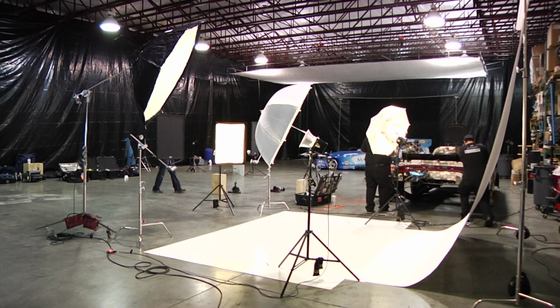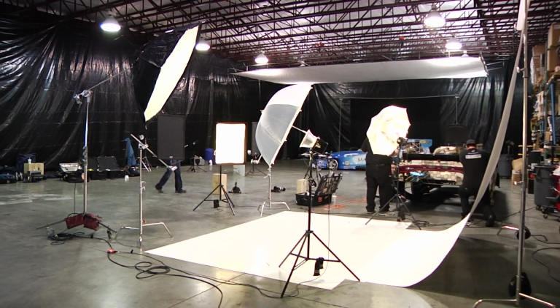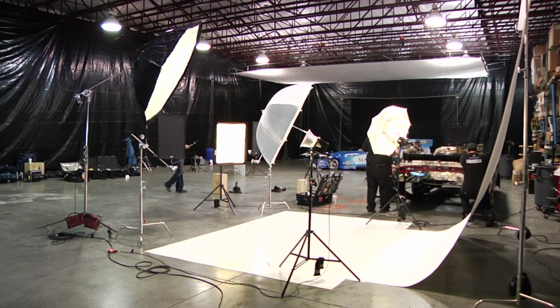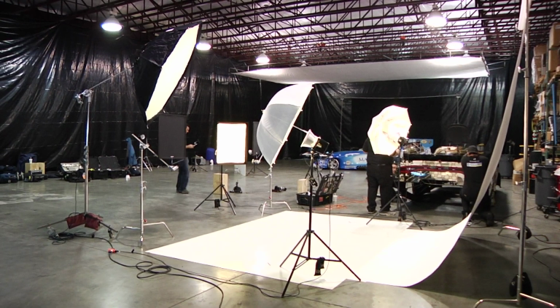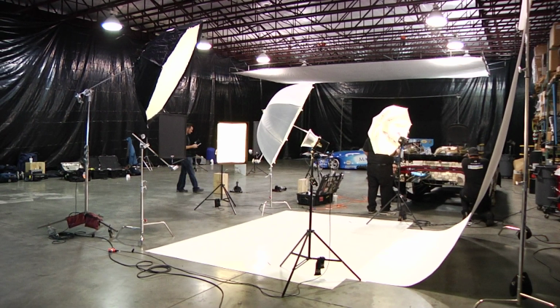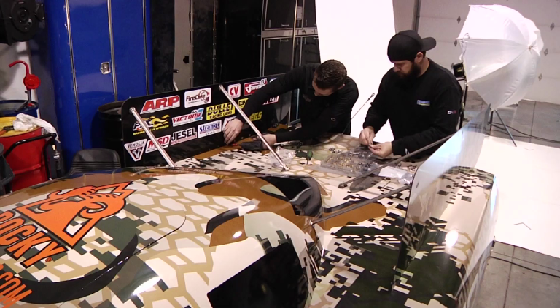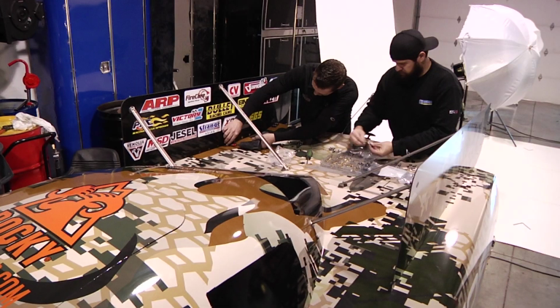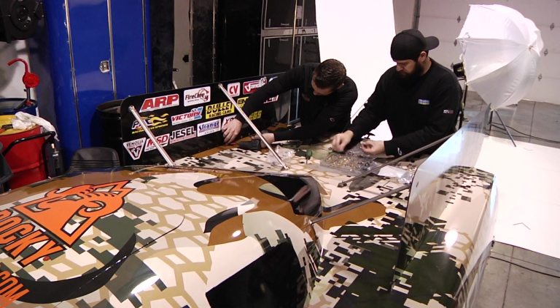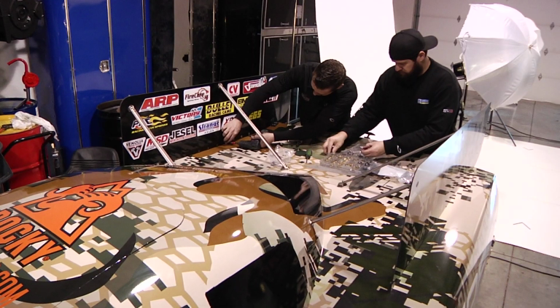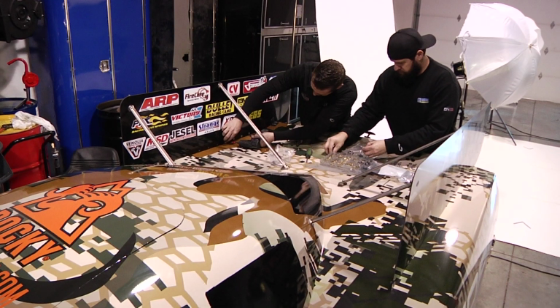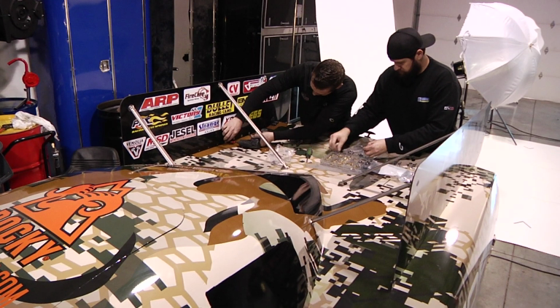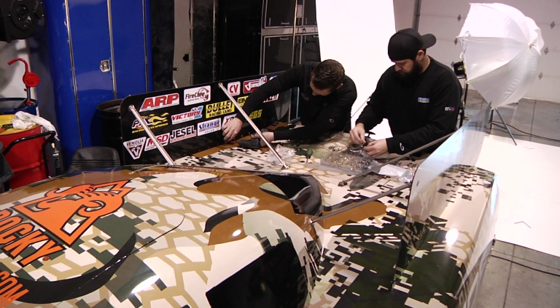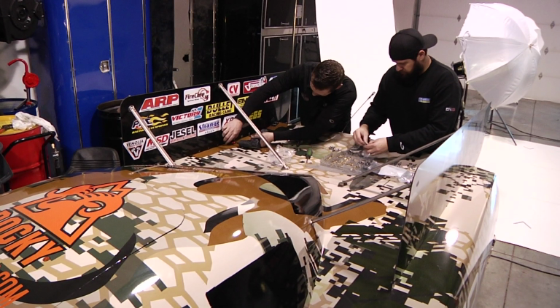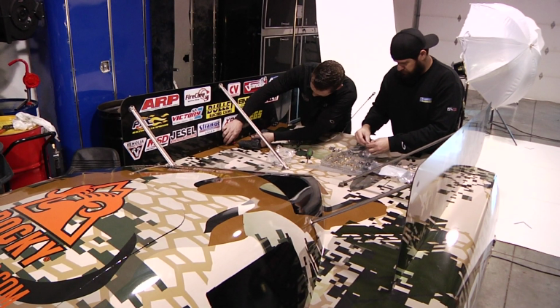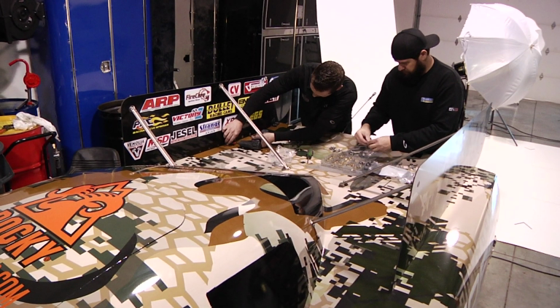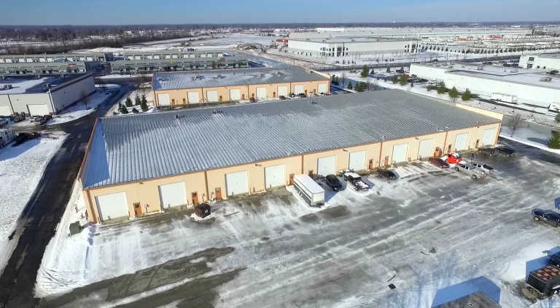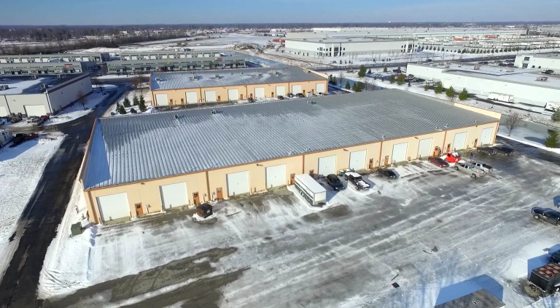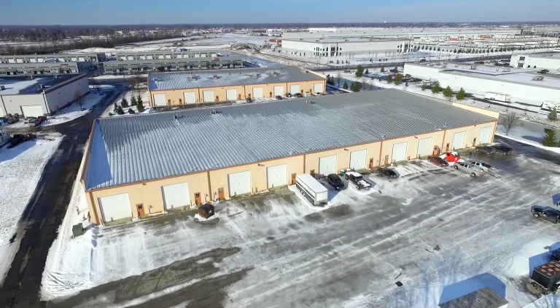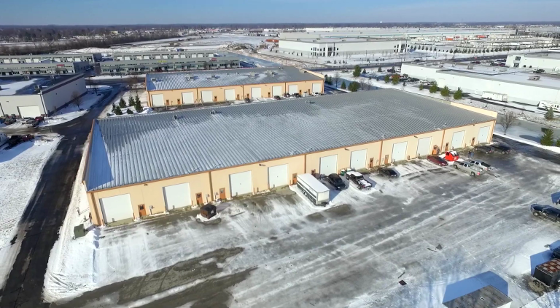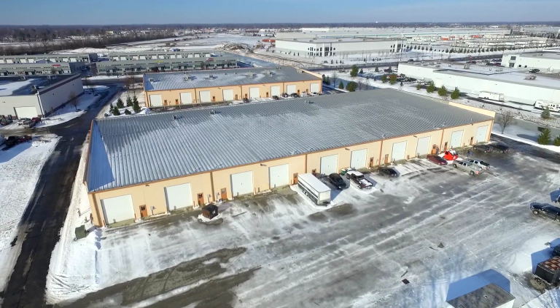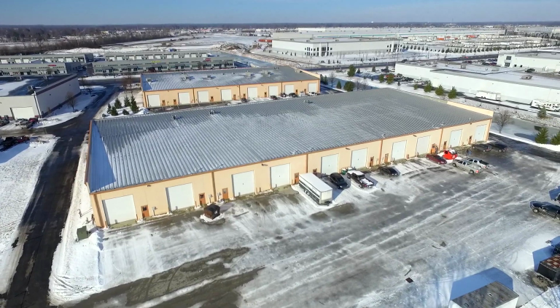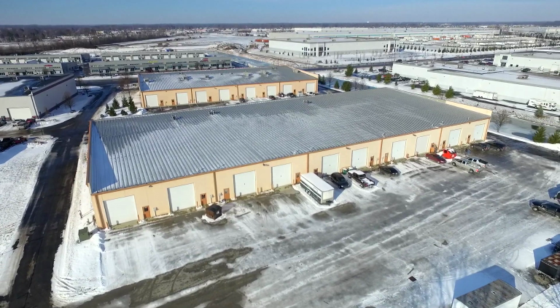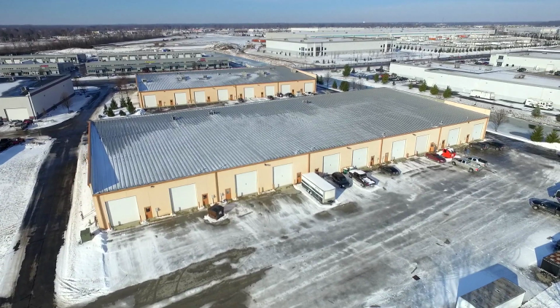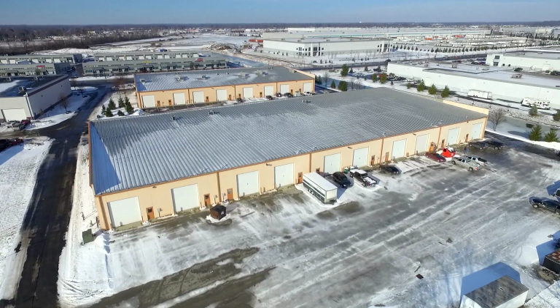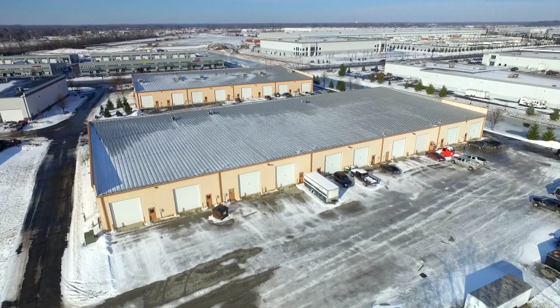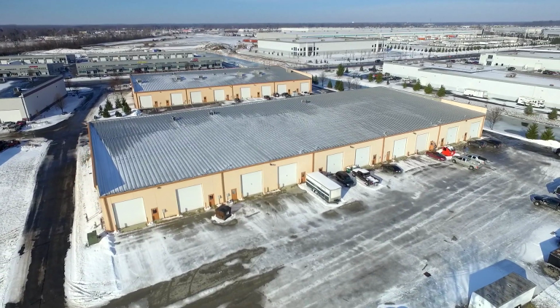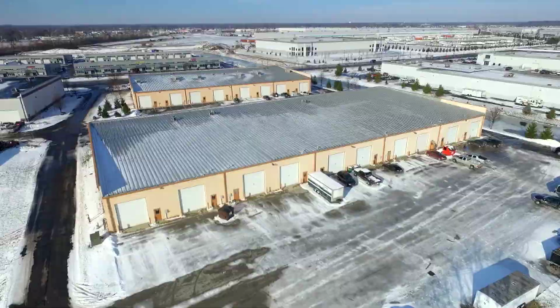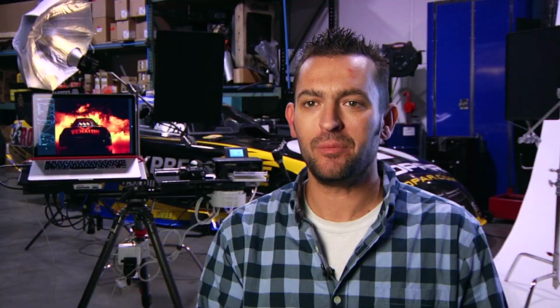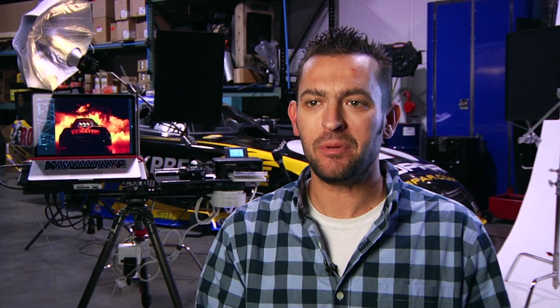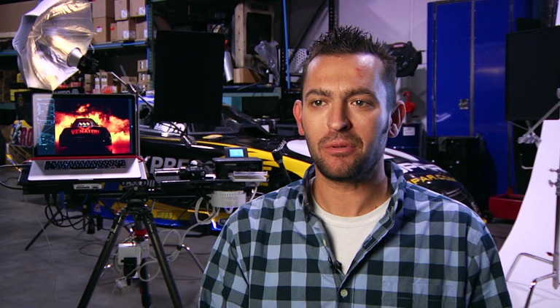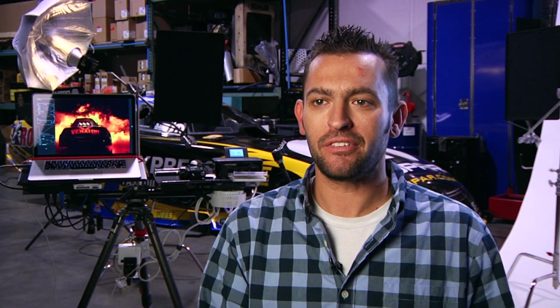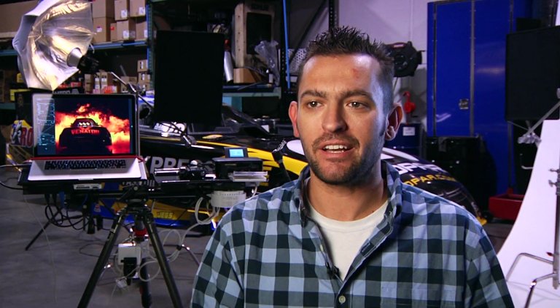The complex here is massive. It's like two Walmarts together but without all the creepy people inside.